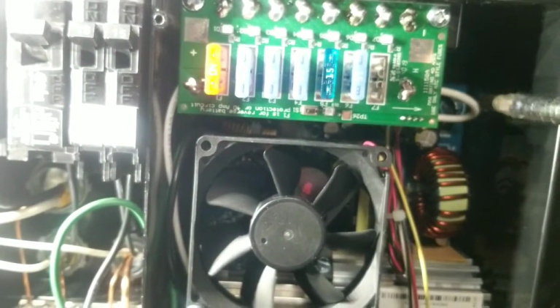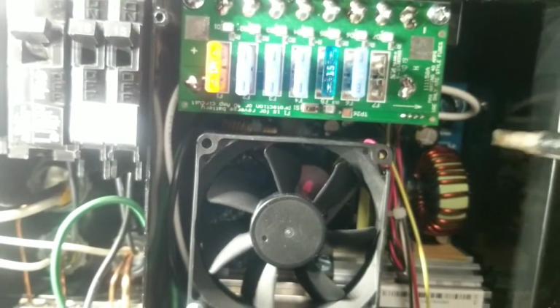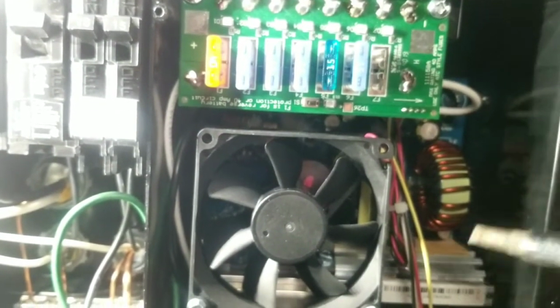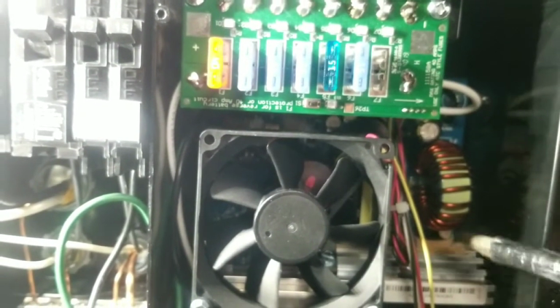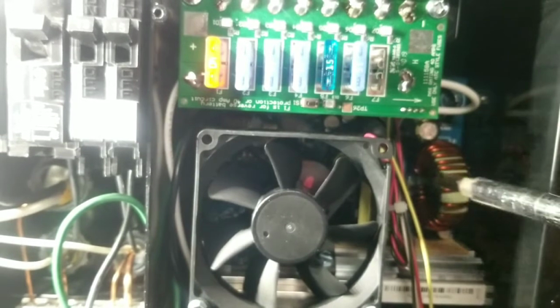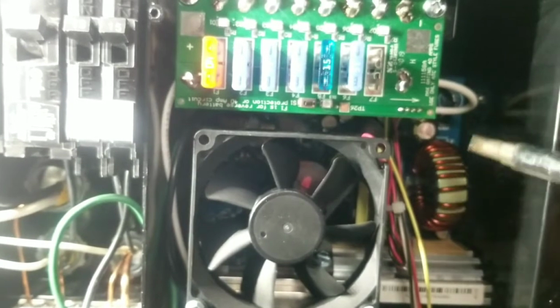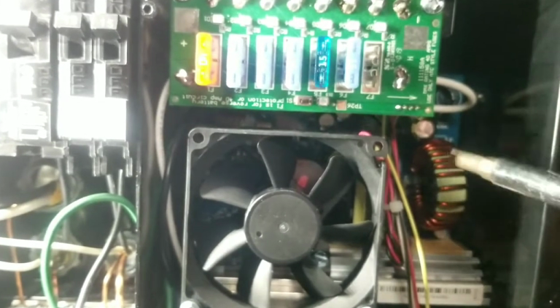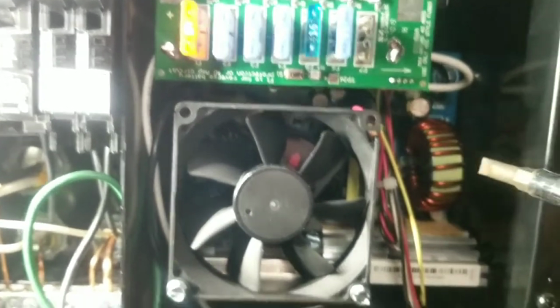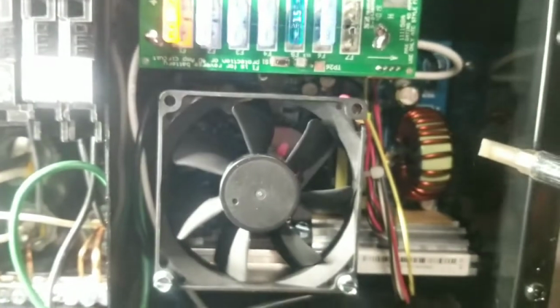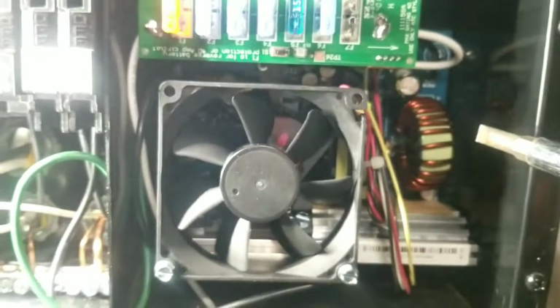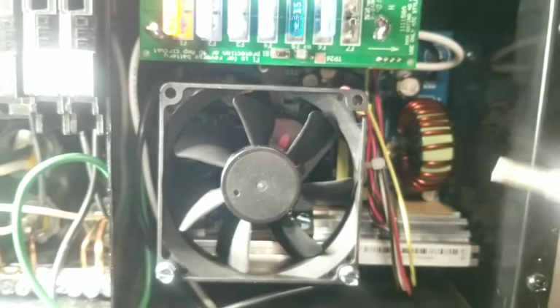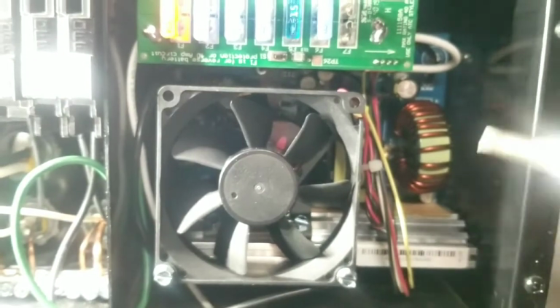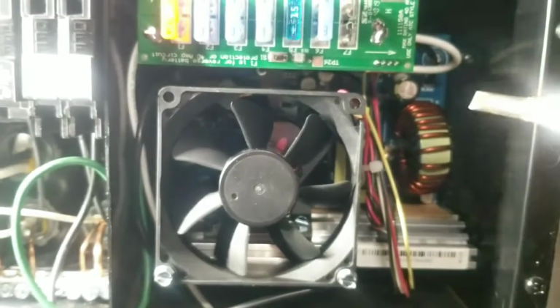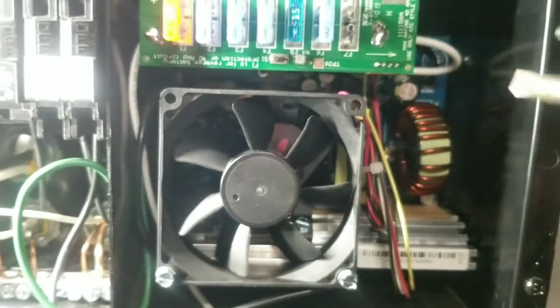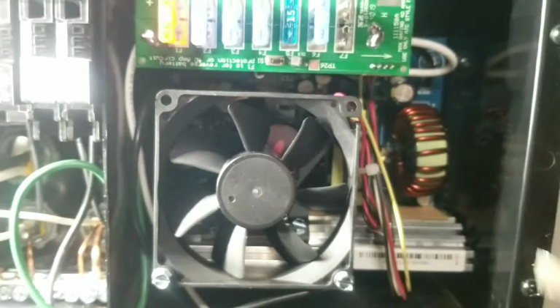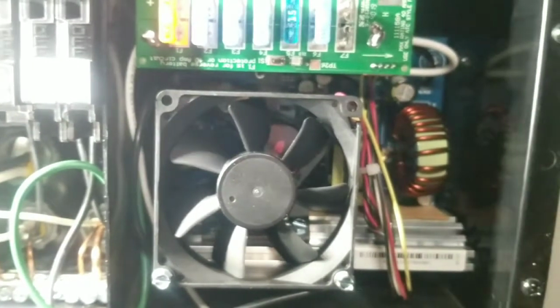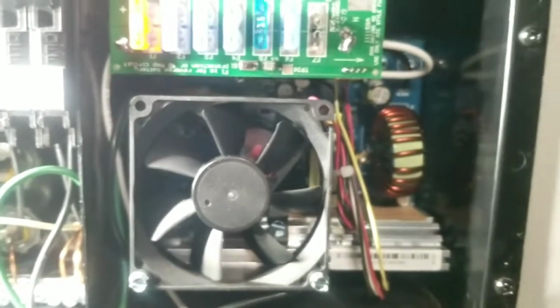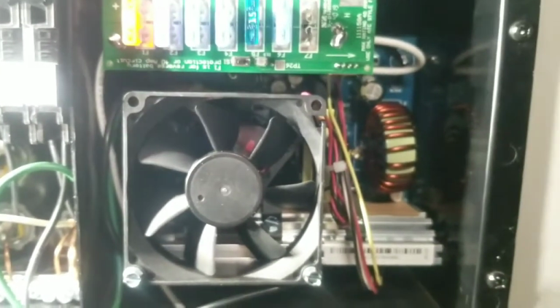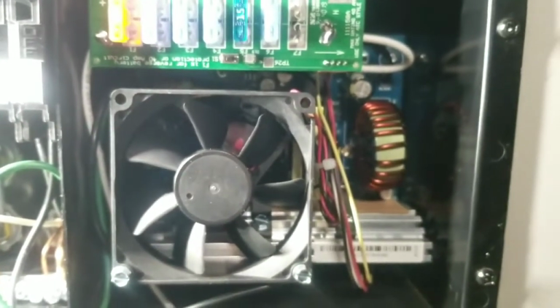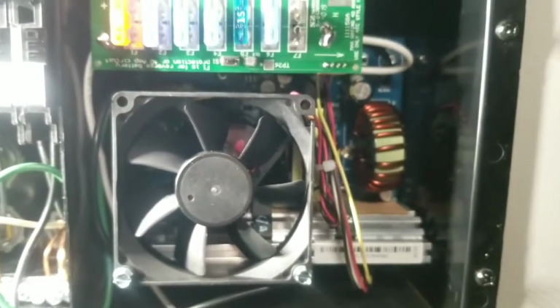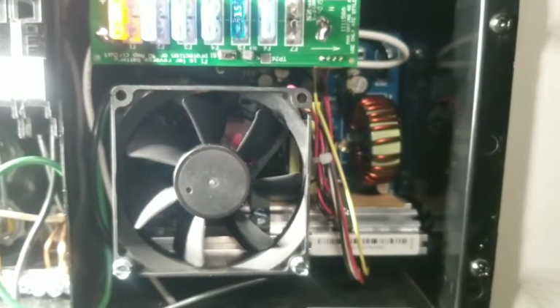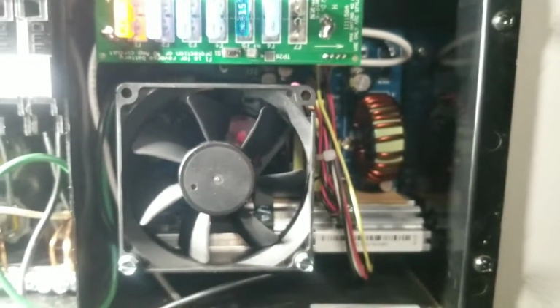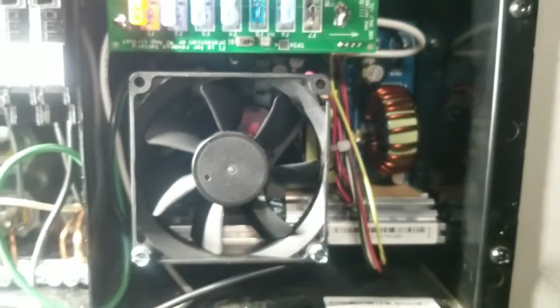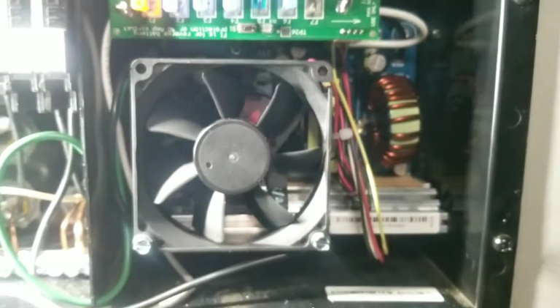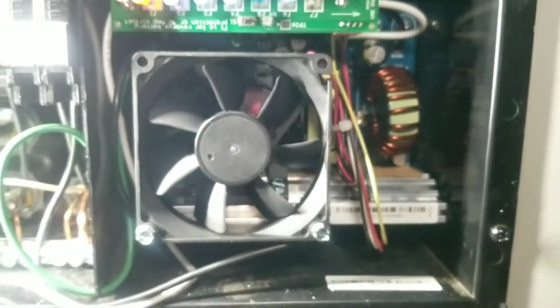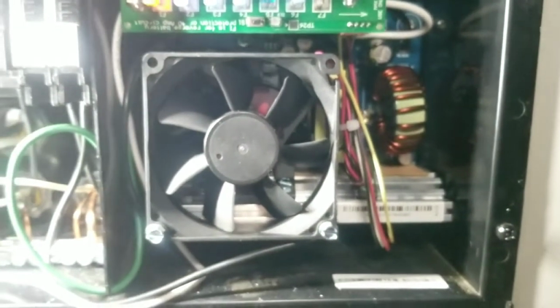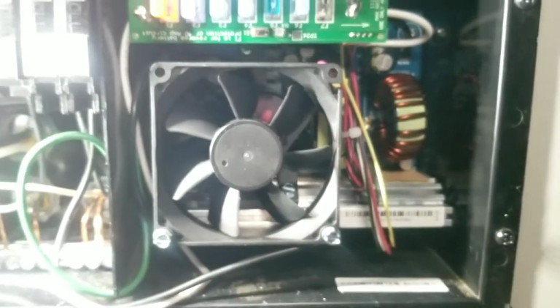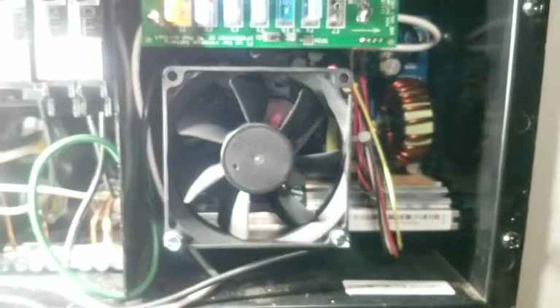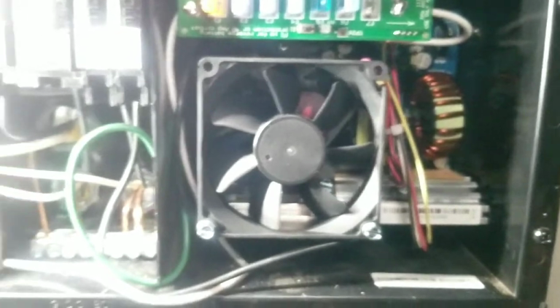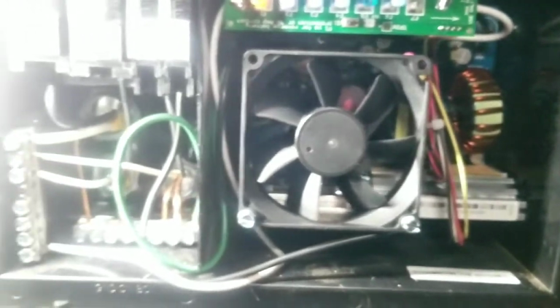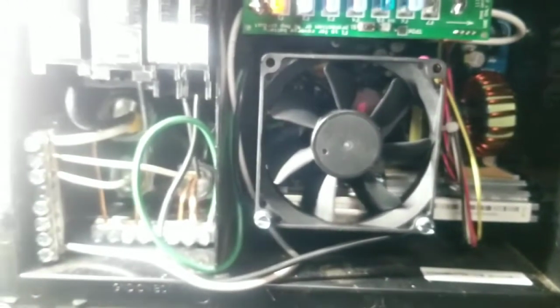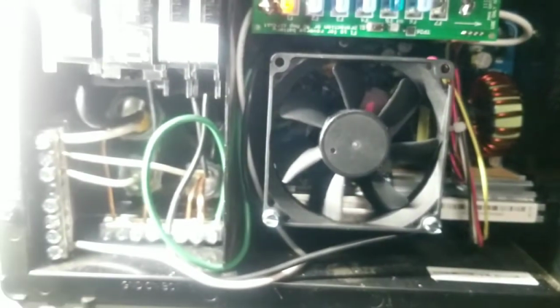Once you remove the fuse board and take out the two screws, this back board kind of lifts up and comes out. Here's what you're looking at as far as wiring.